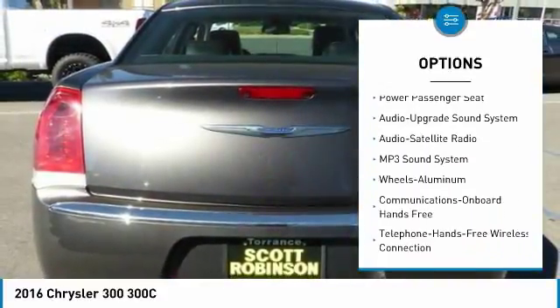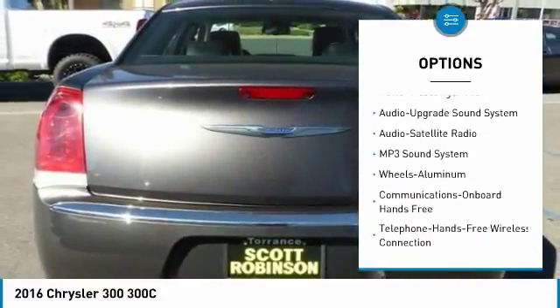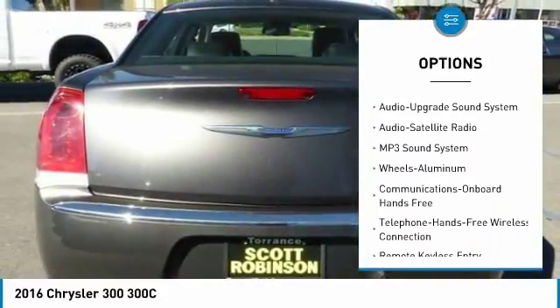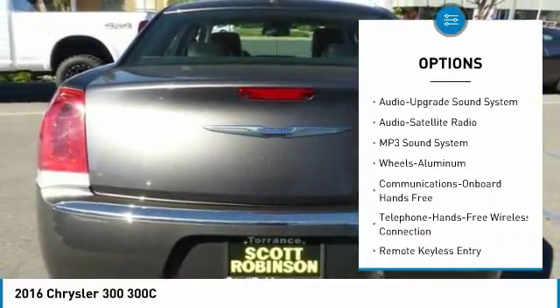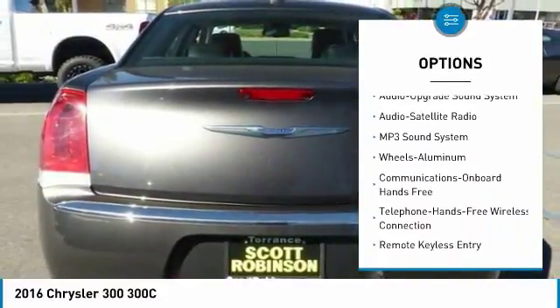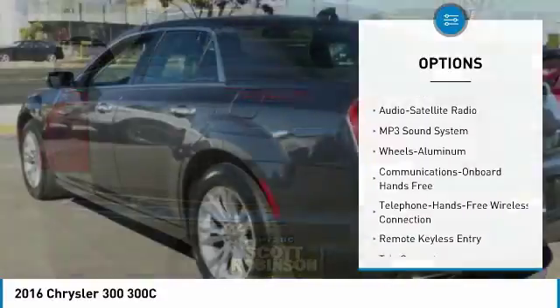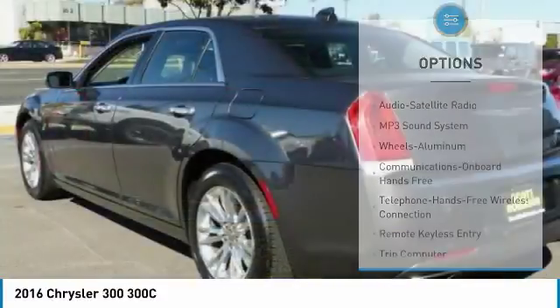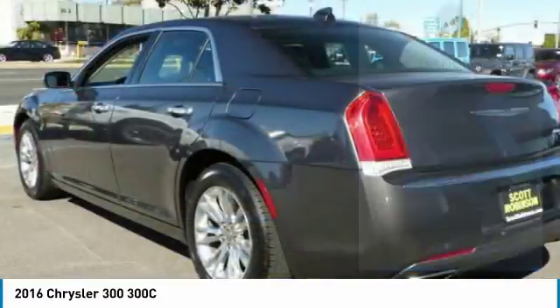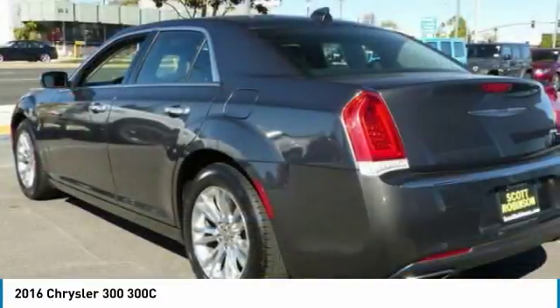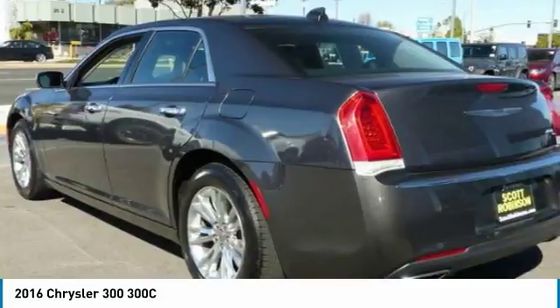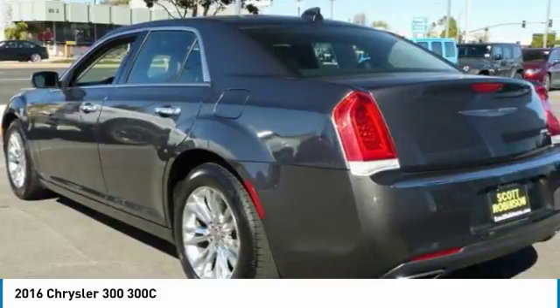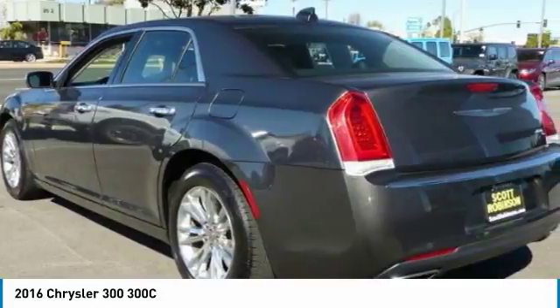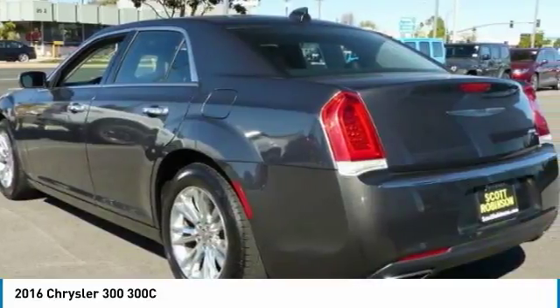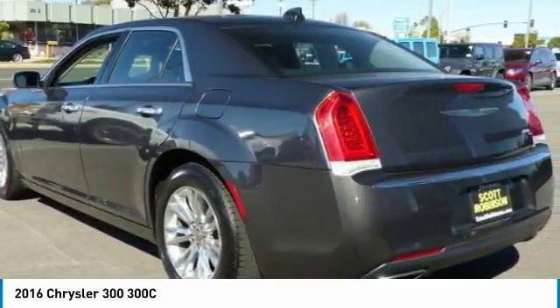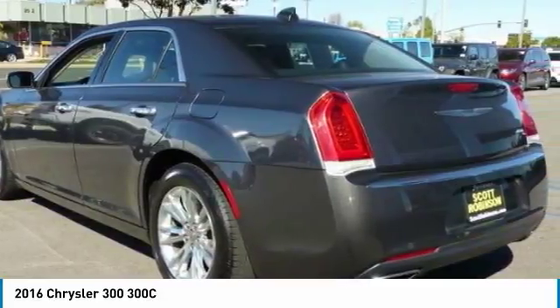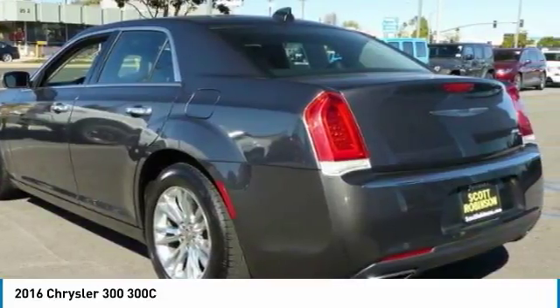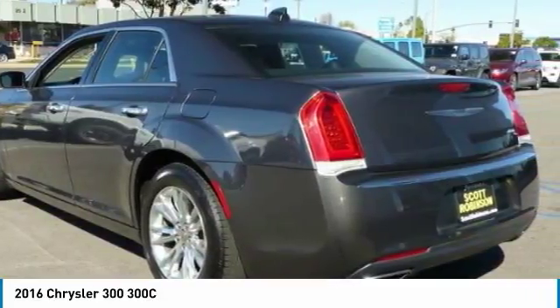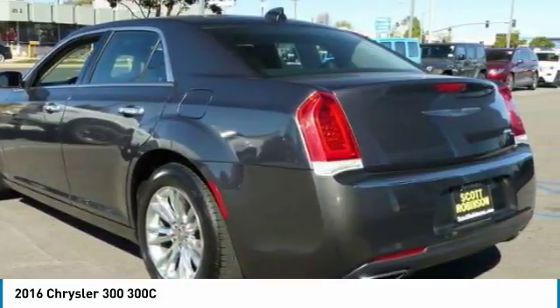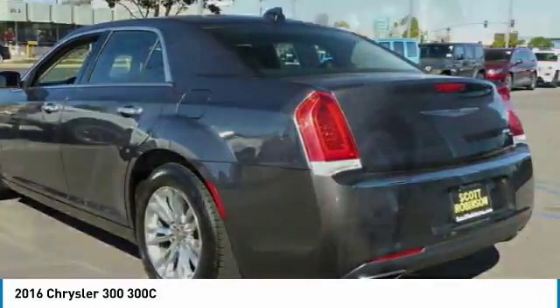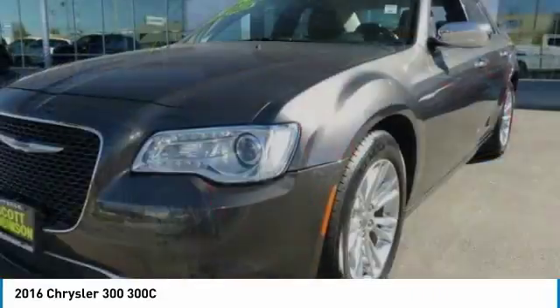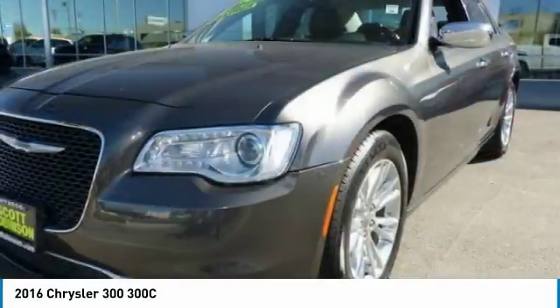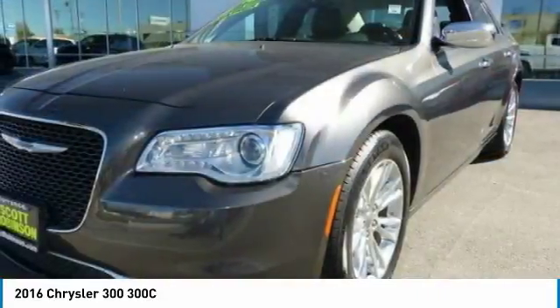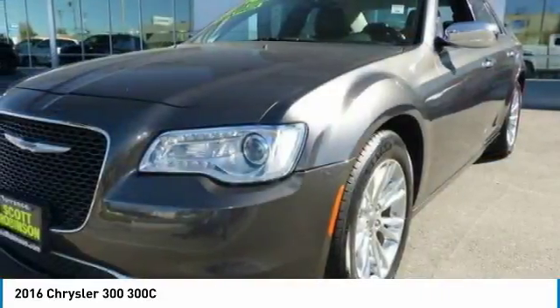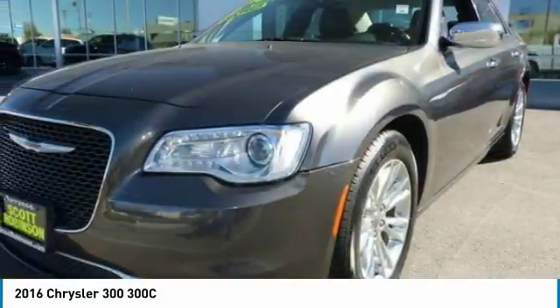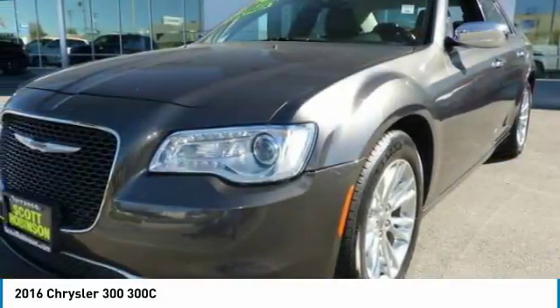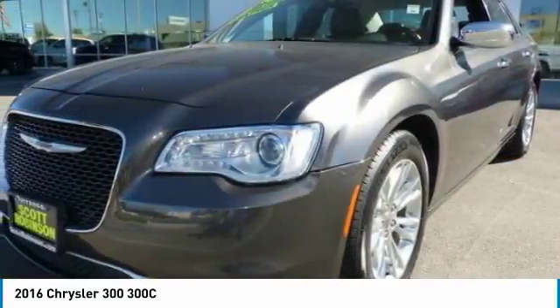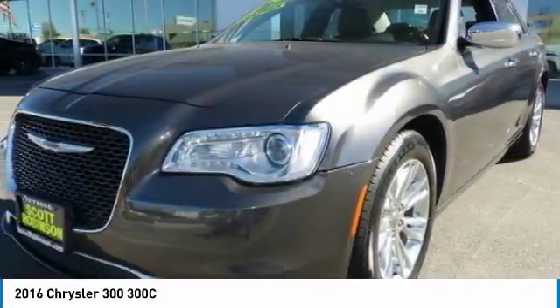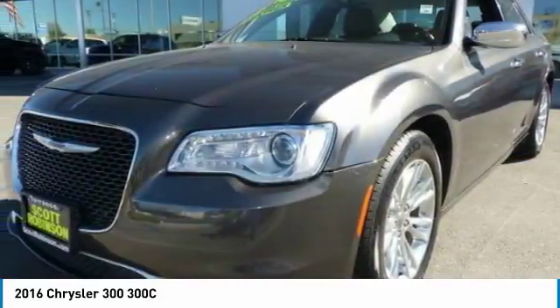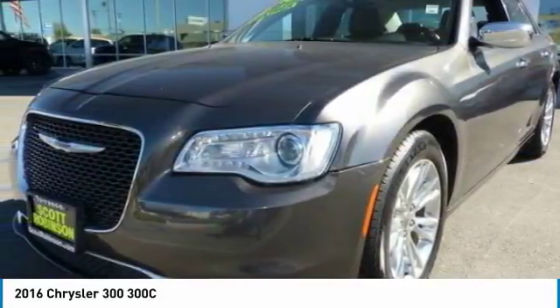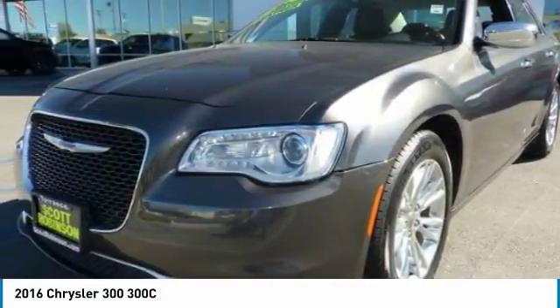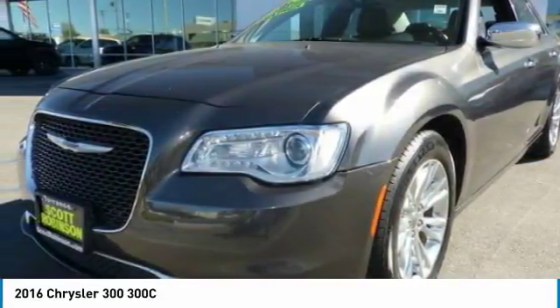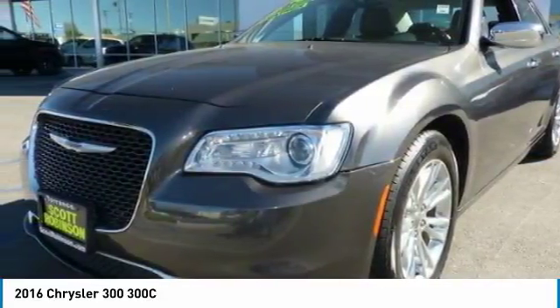Bluetooth wireless data link for hands-free phone, HomeLink garage door opener, power steering, and aluminum wheels.